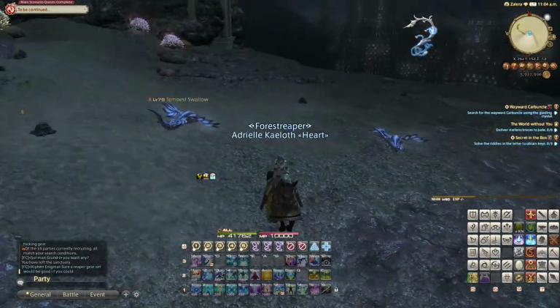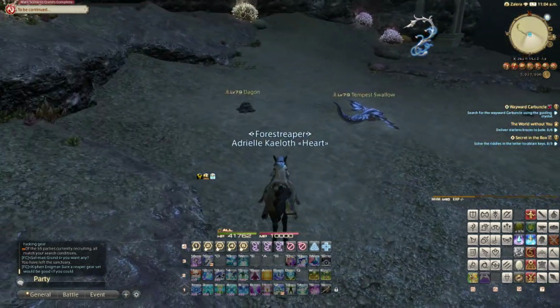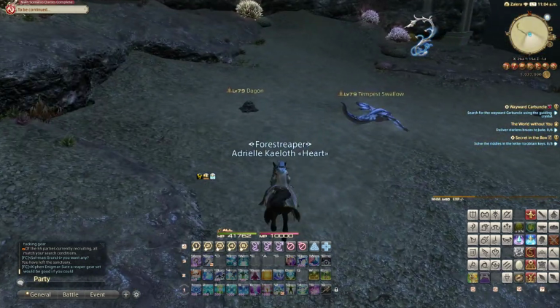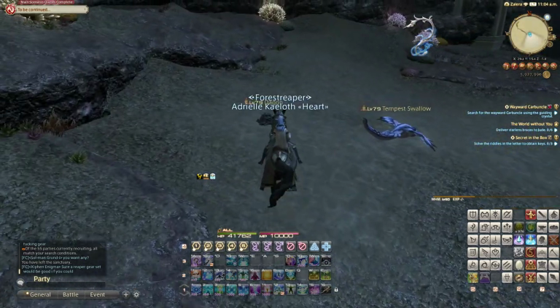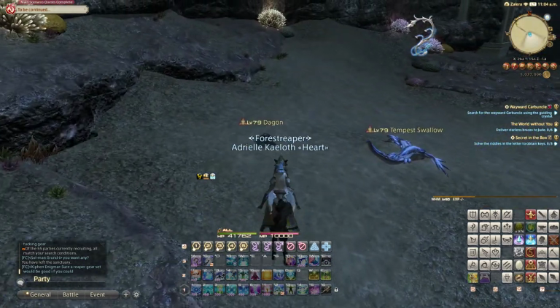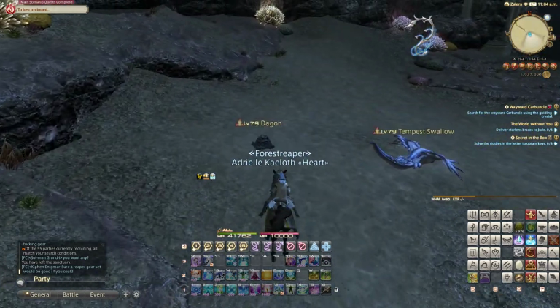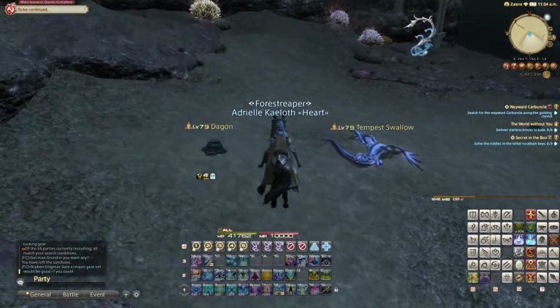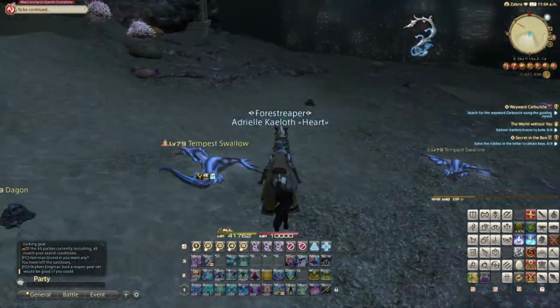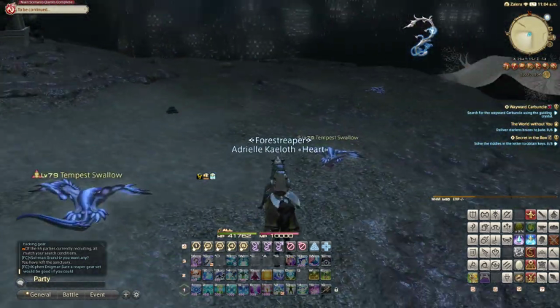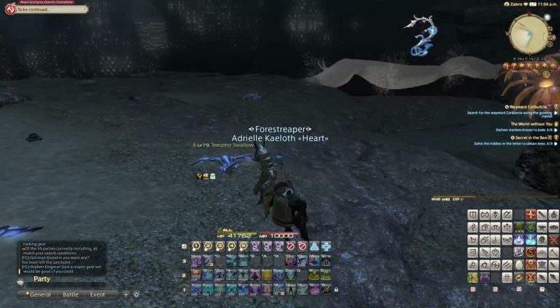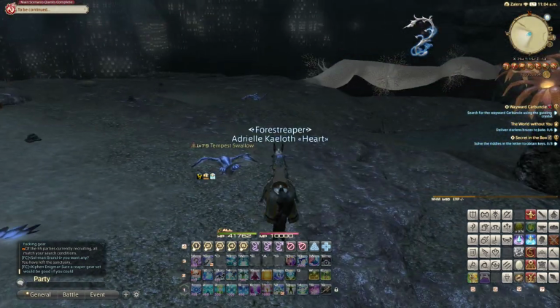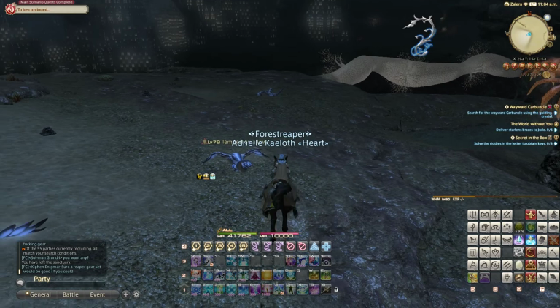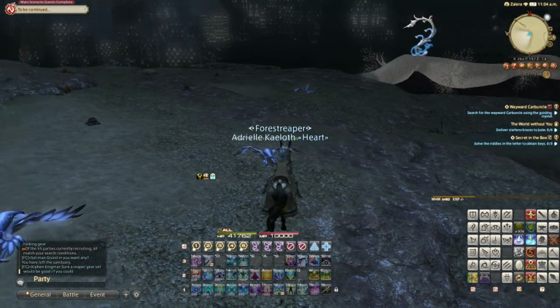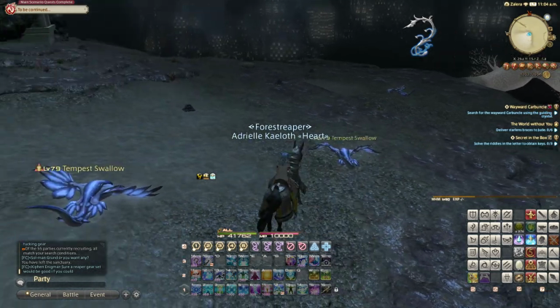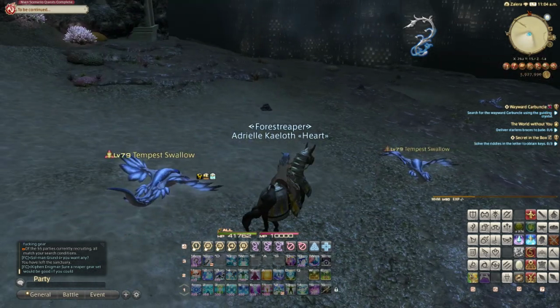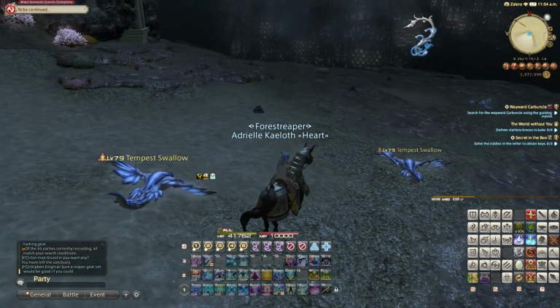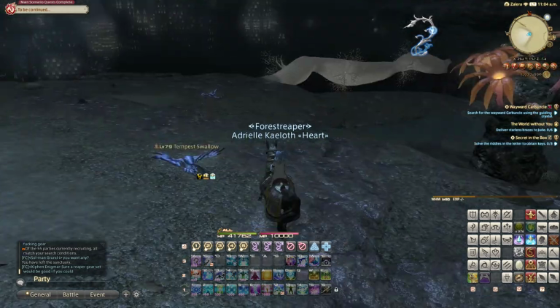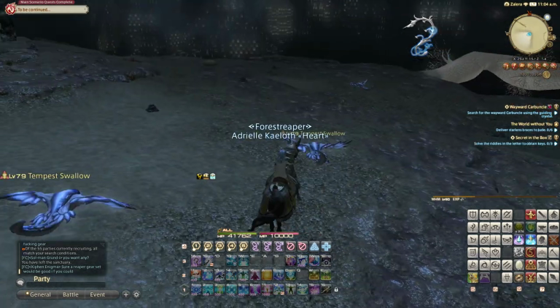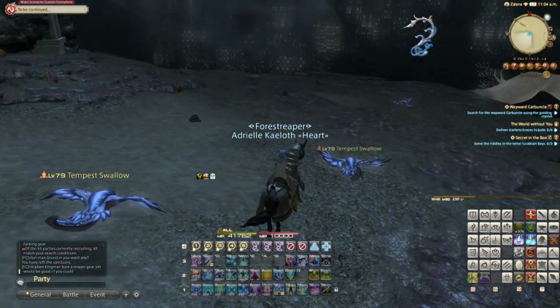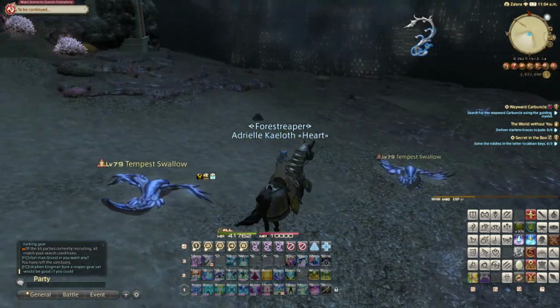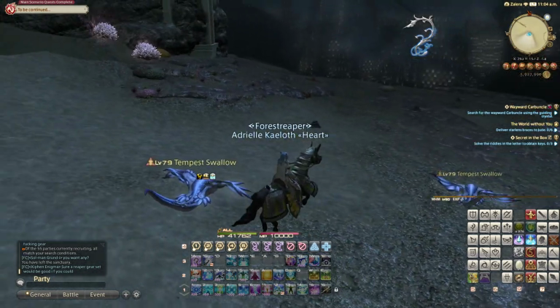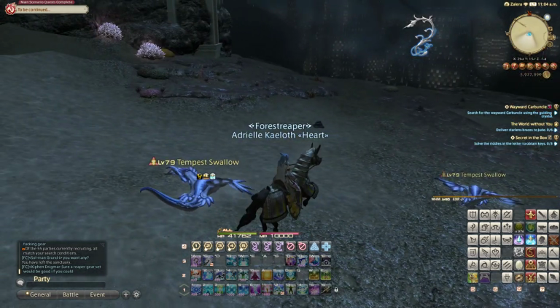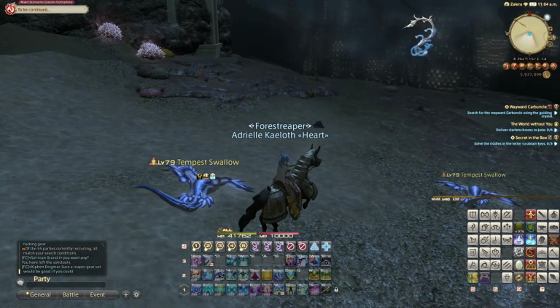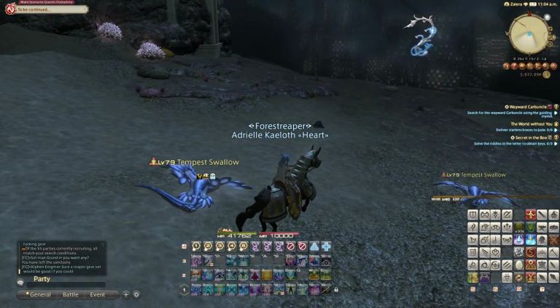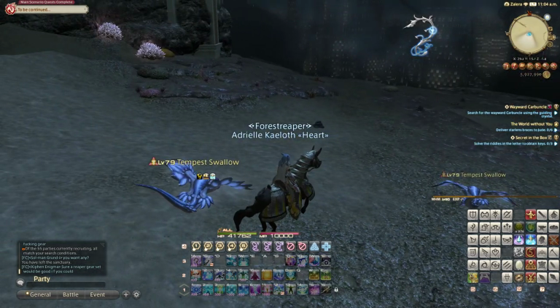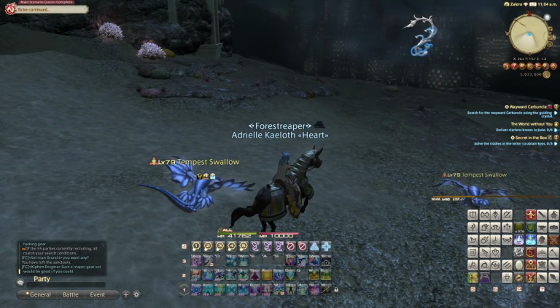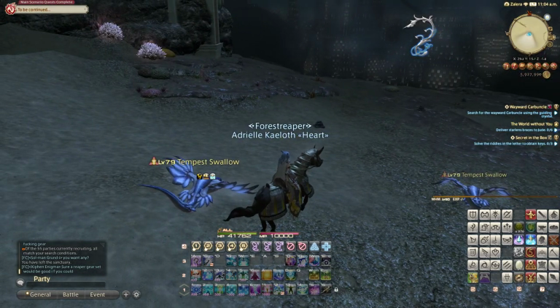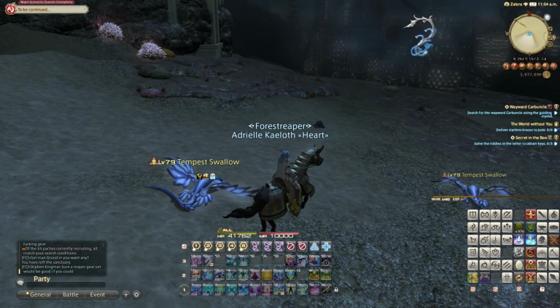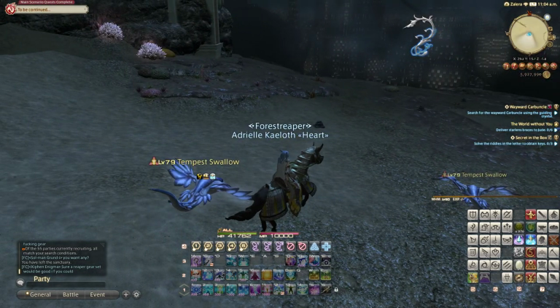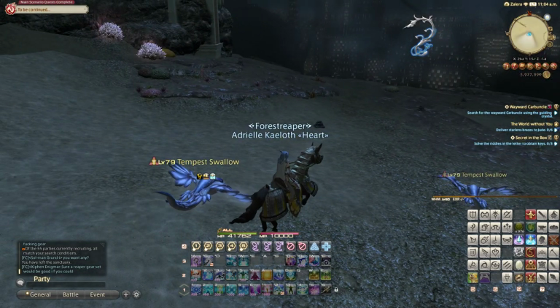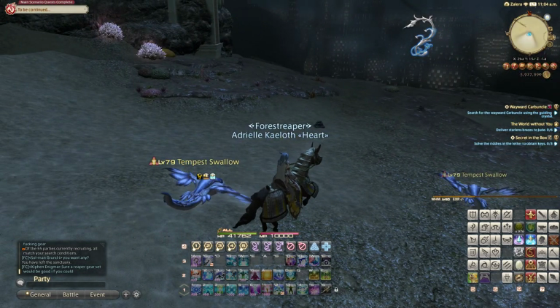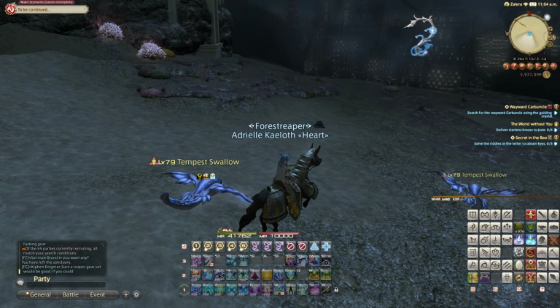They drop the skin, so you can farm them and put them on the market board to make a big profit.